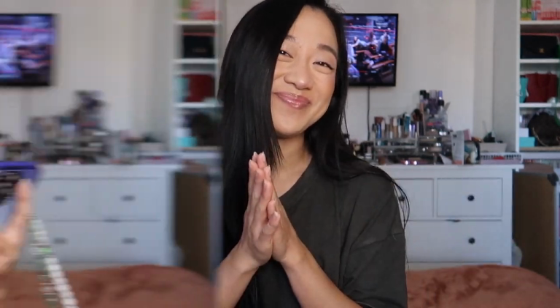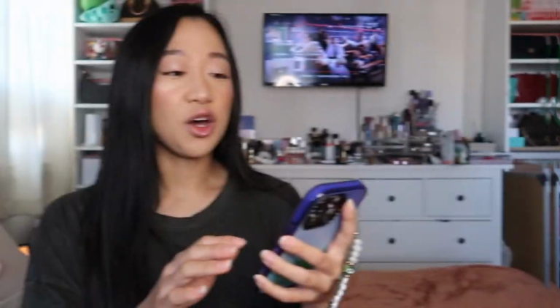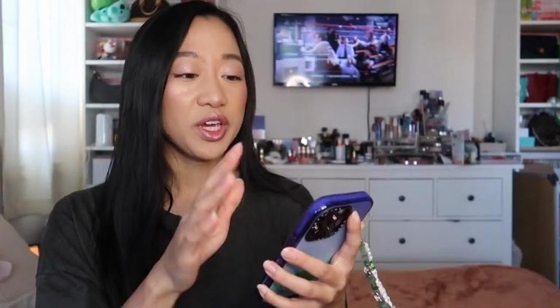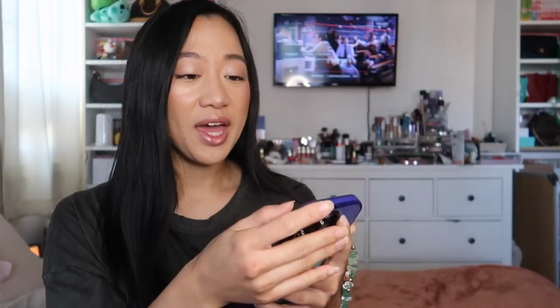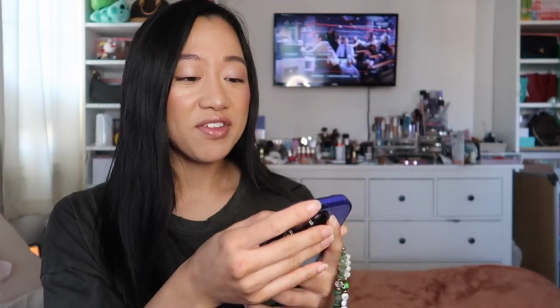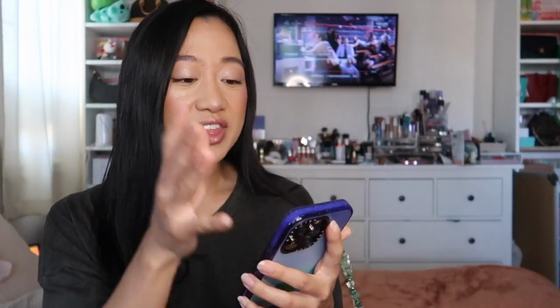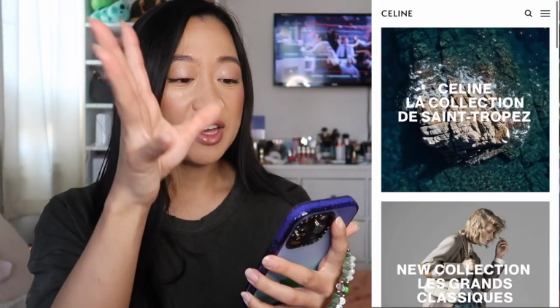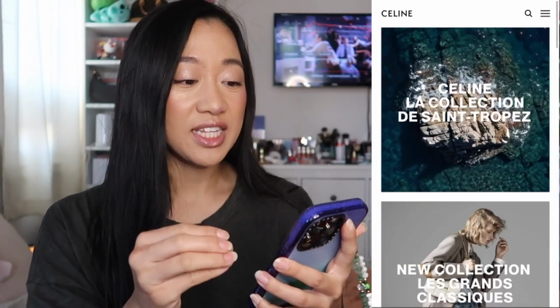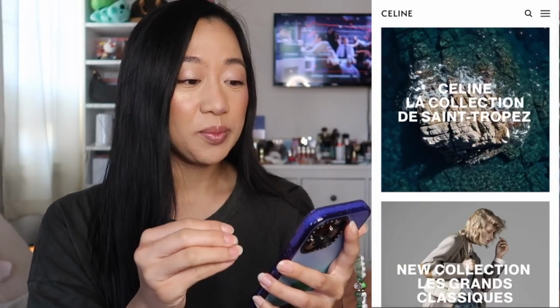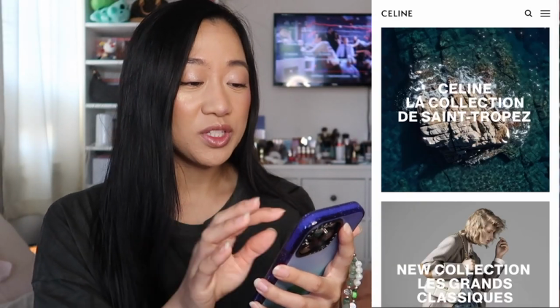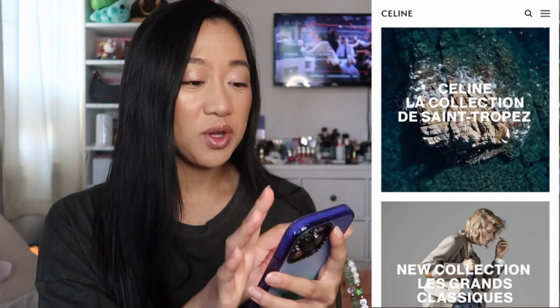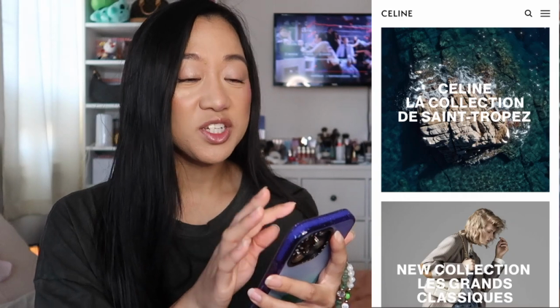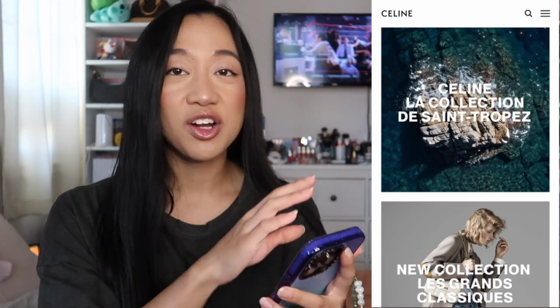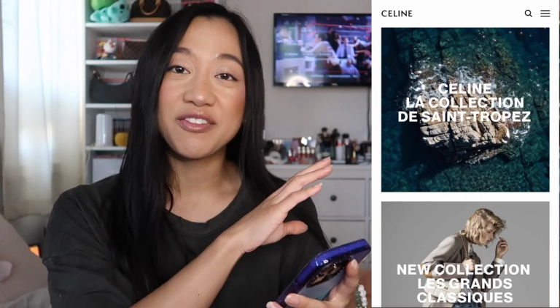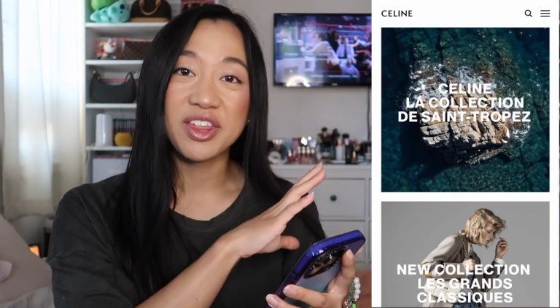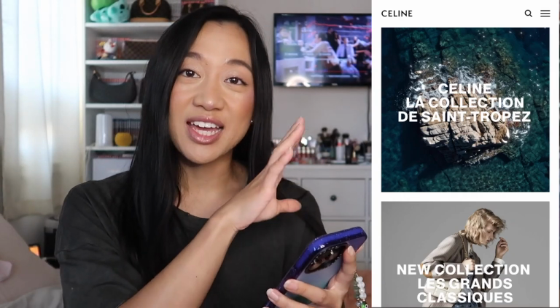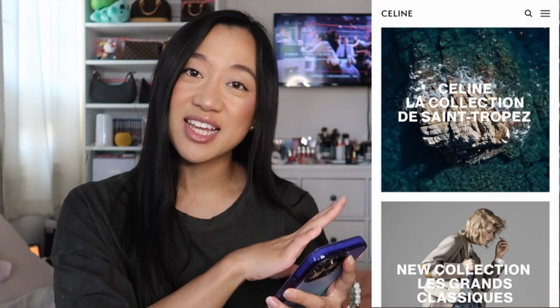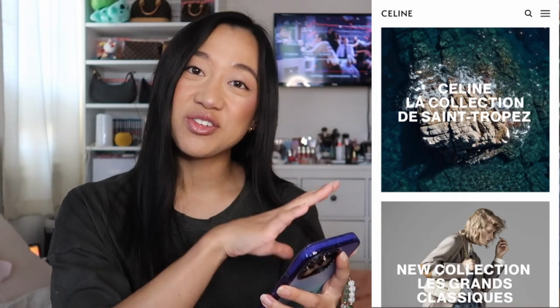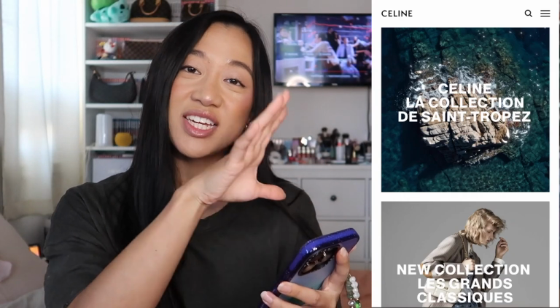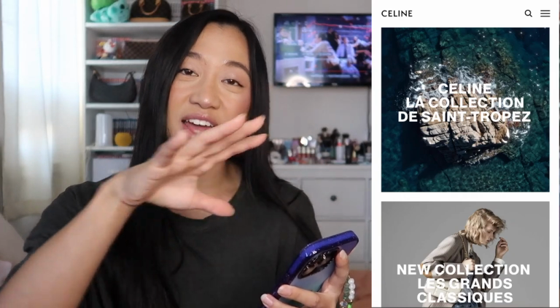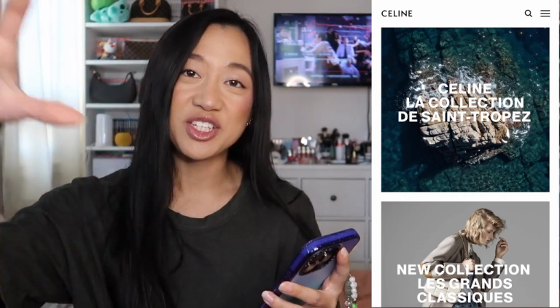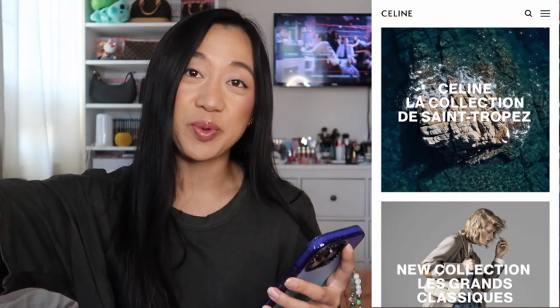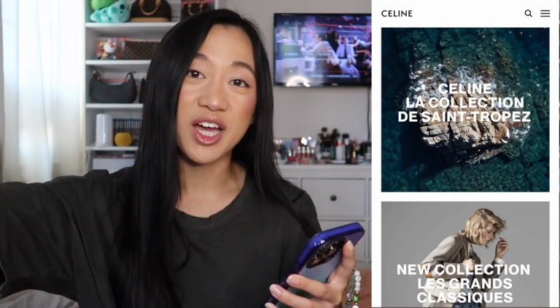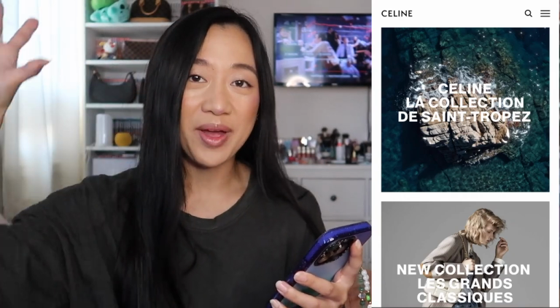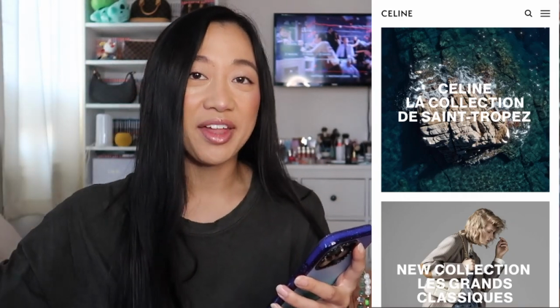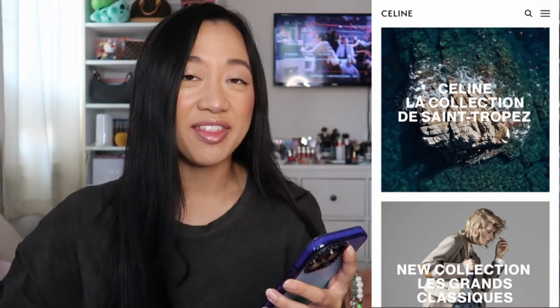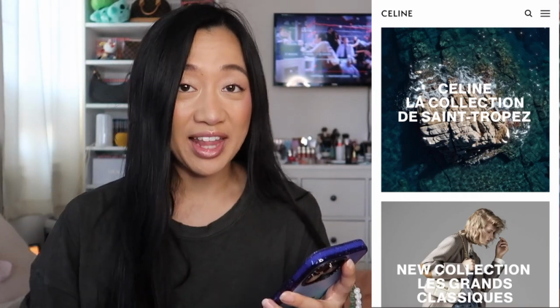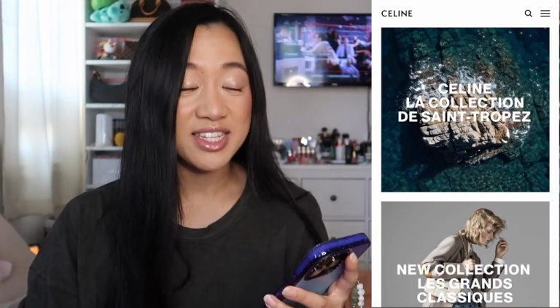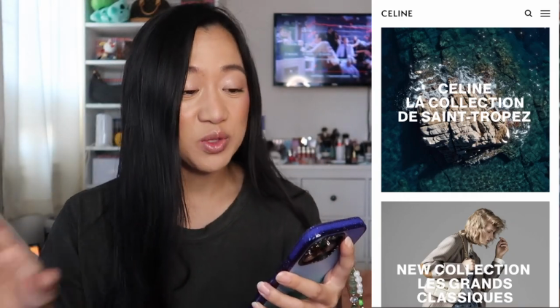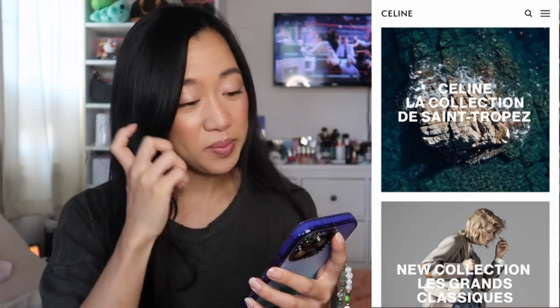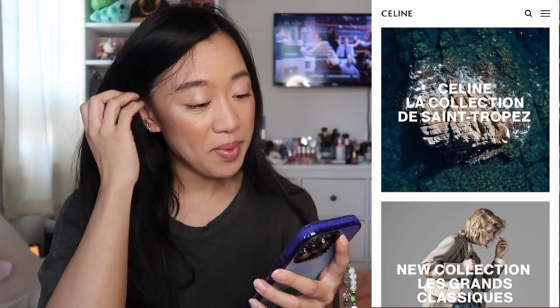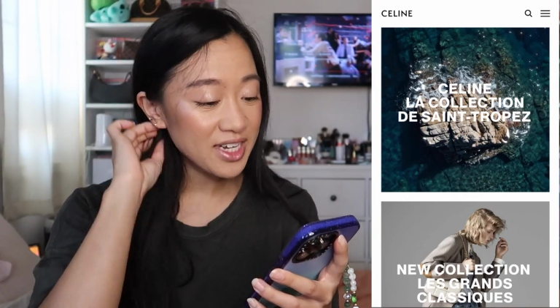So here we have Celine pulled up. I'm going to start with accessories and then build up, with bags being the last things.